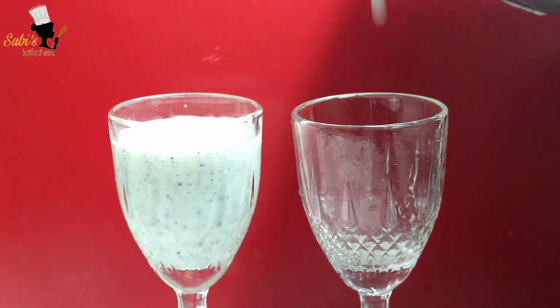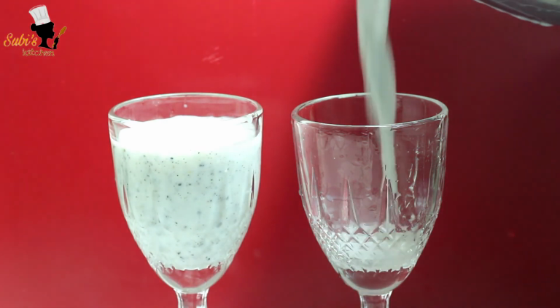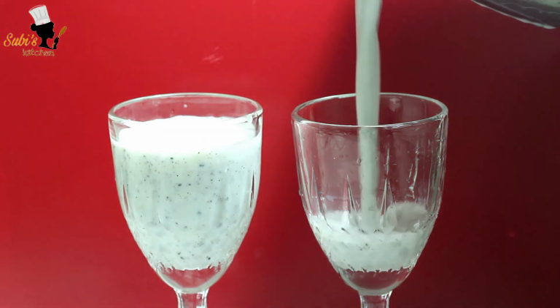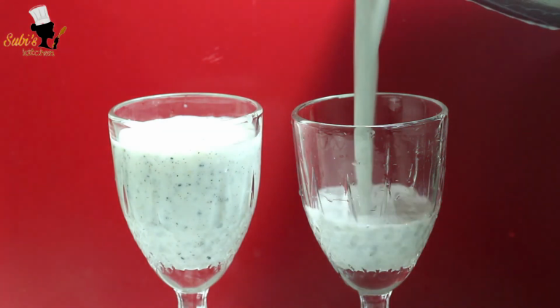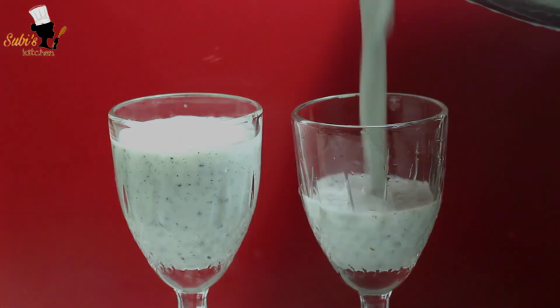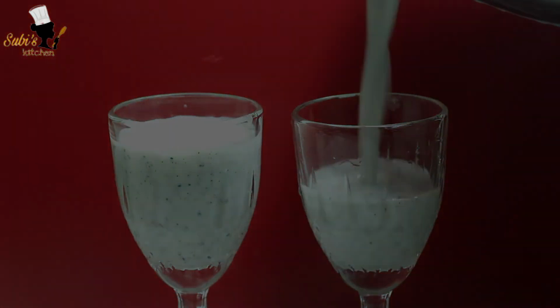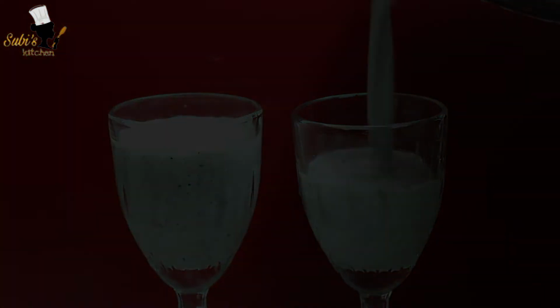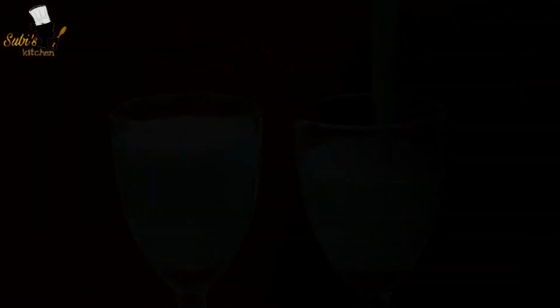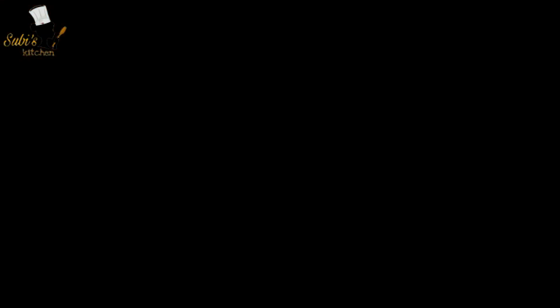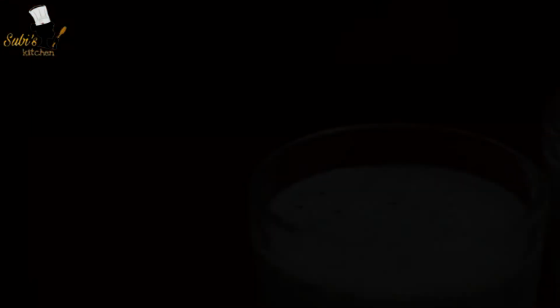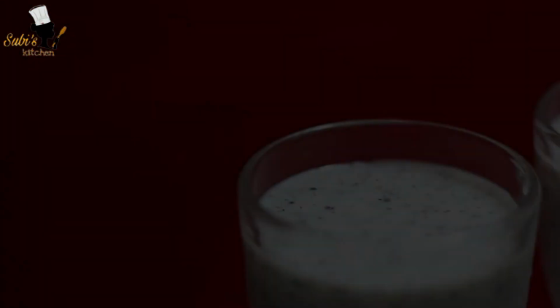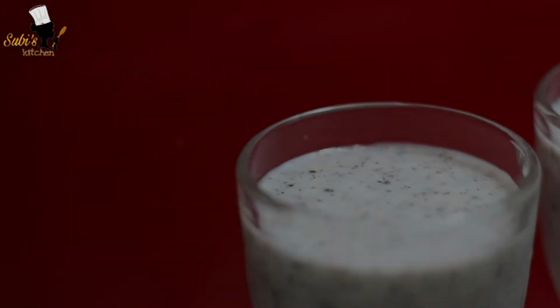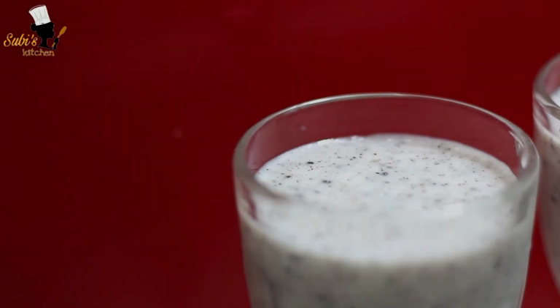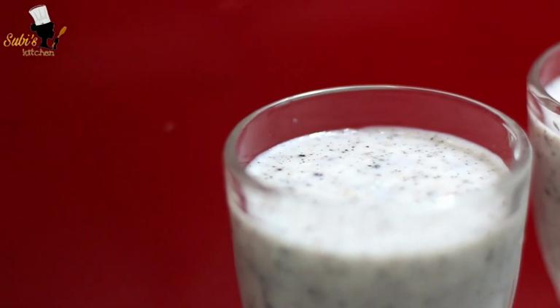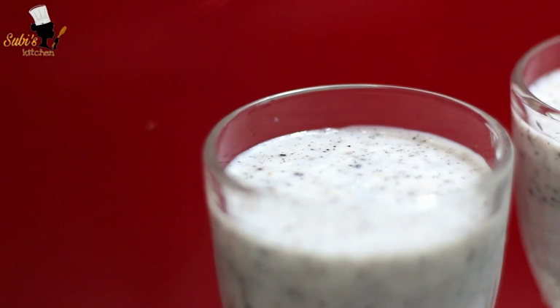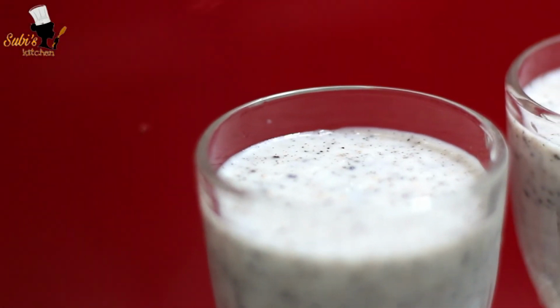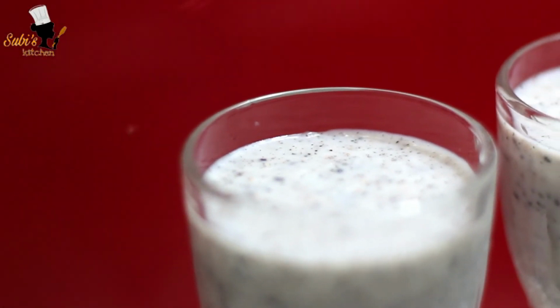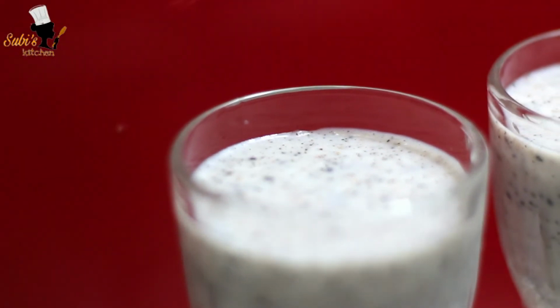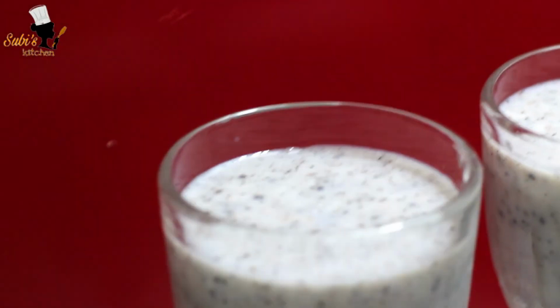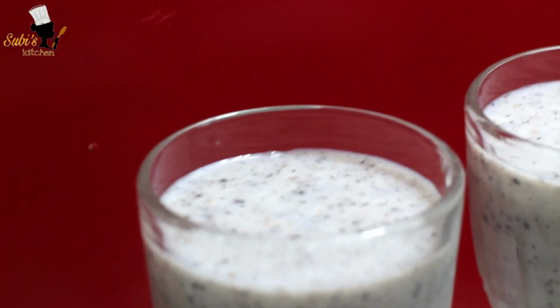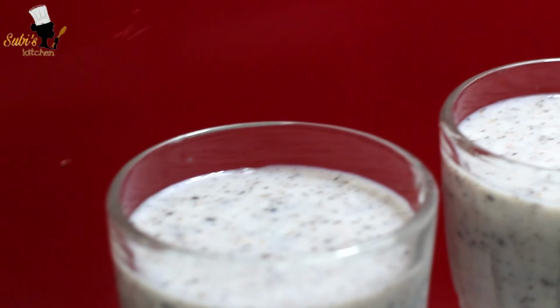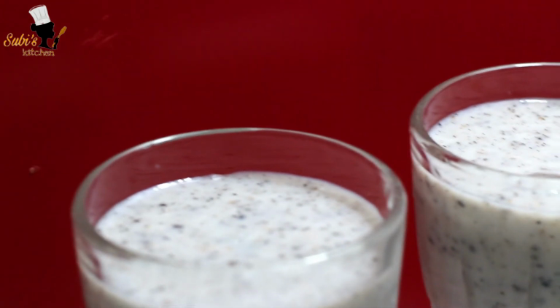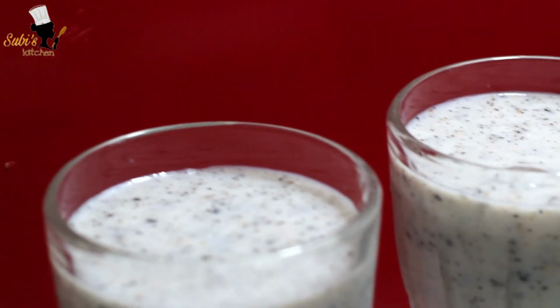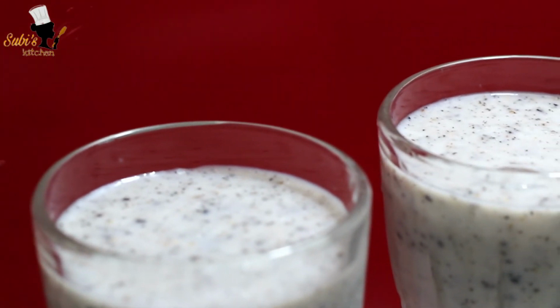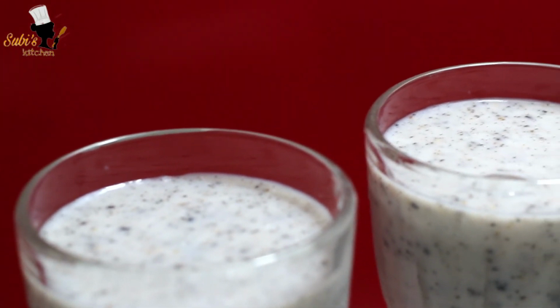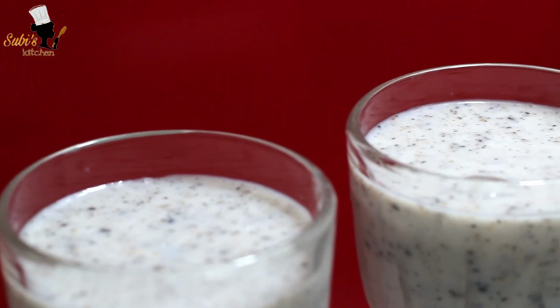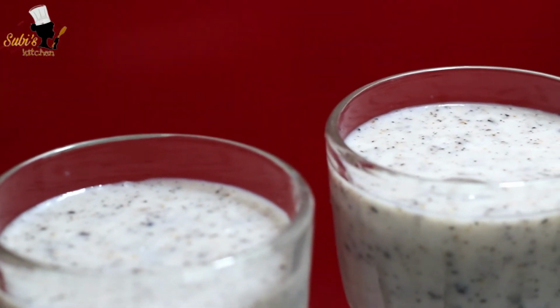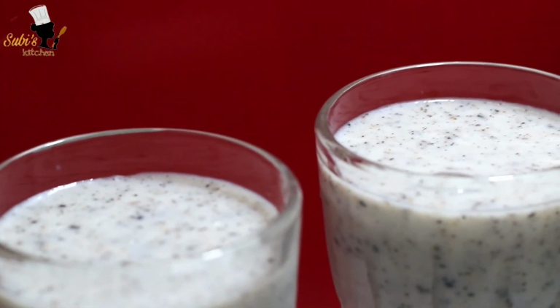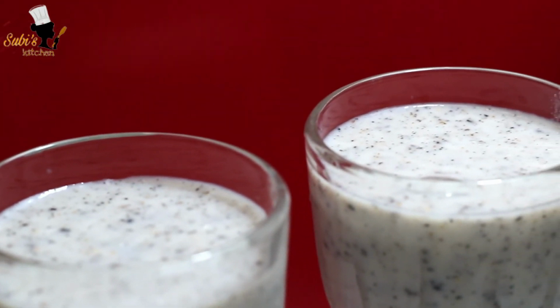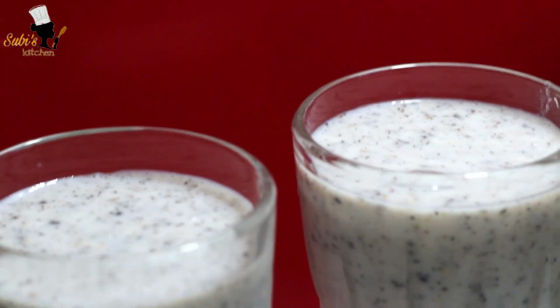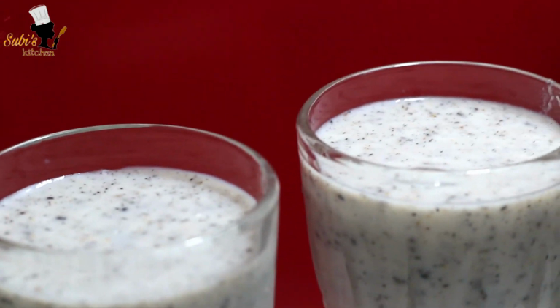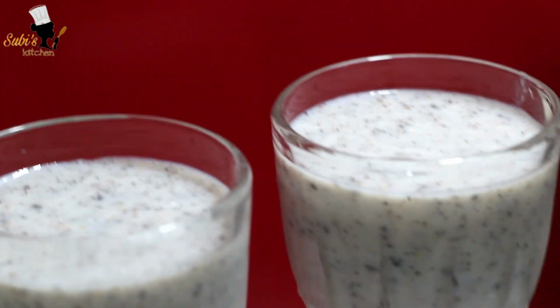Put it in a serving glass, put it in a cup of water, and it will taste it. I have put it in a cup of water and it will taste it.